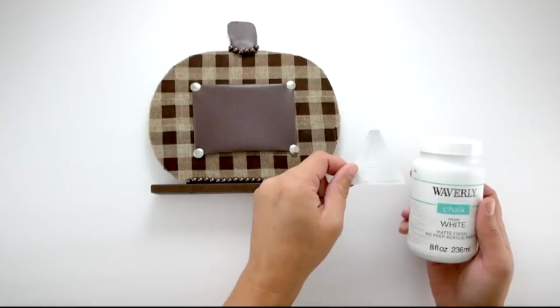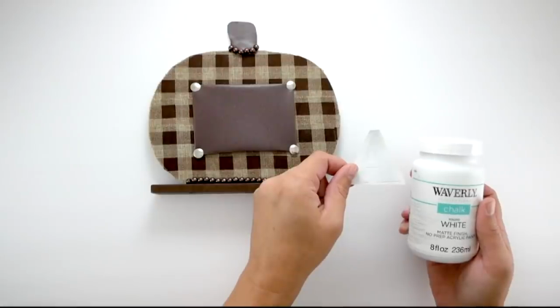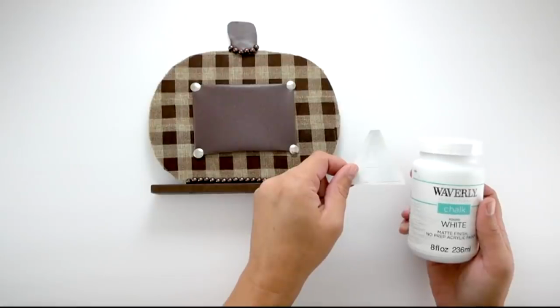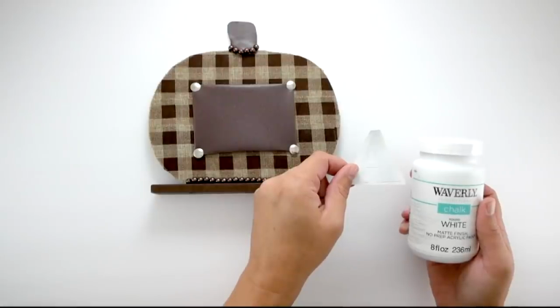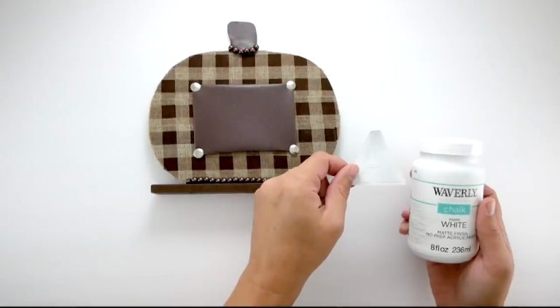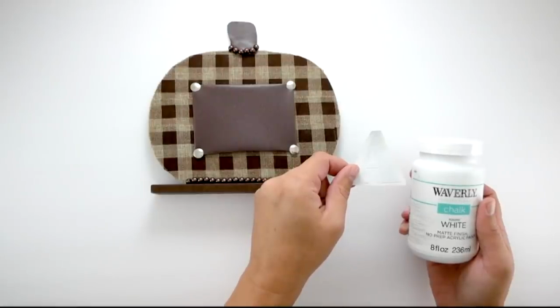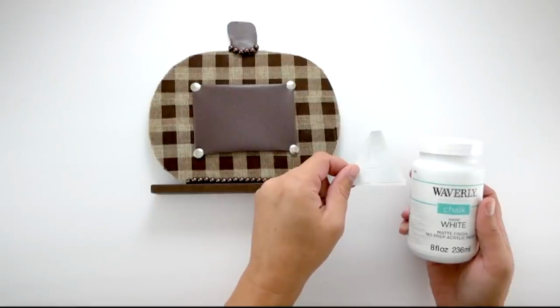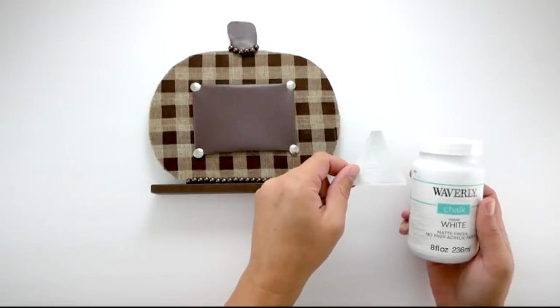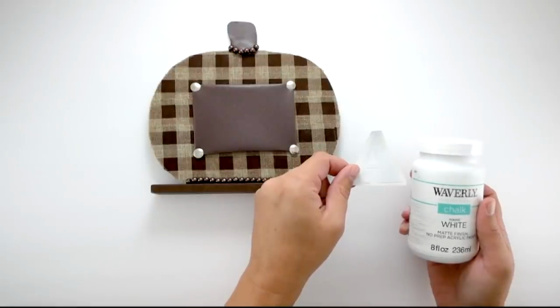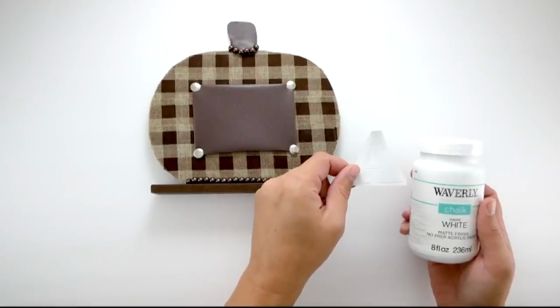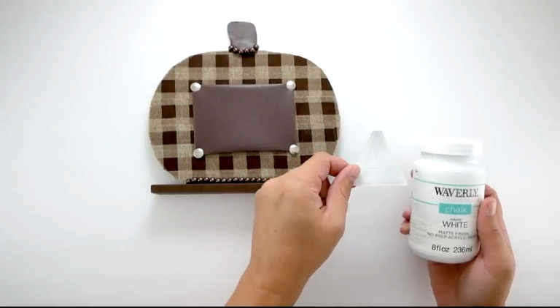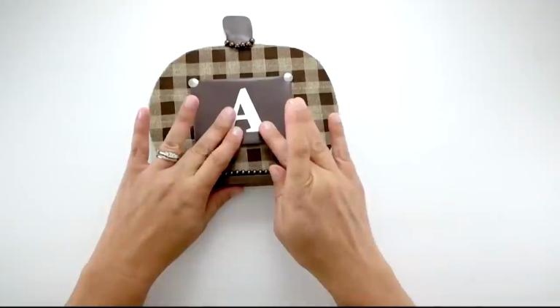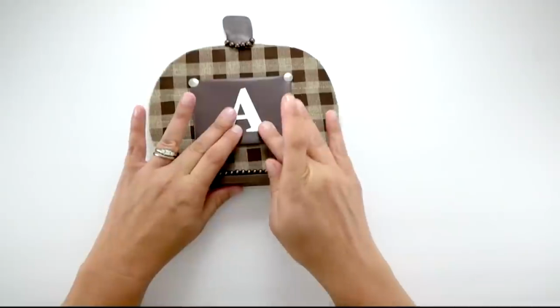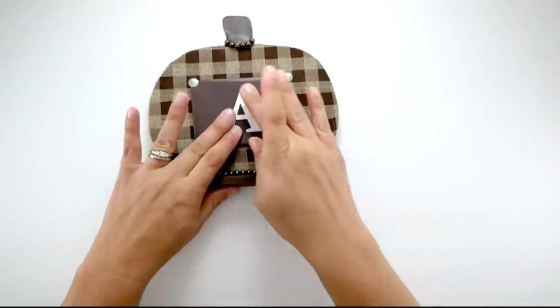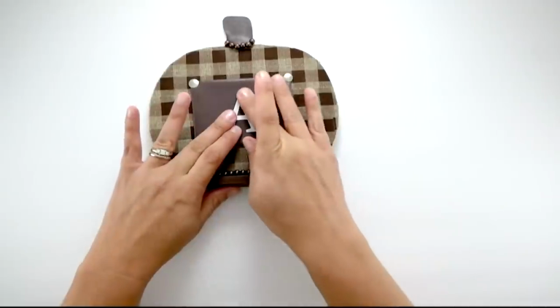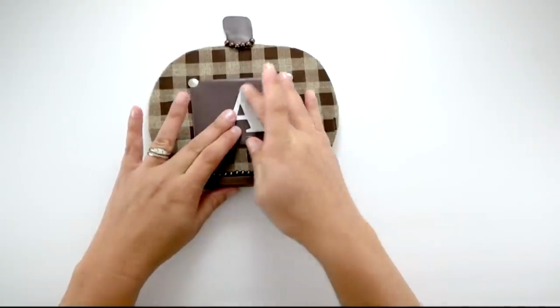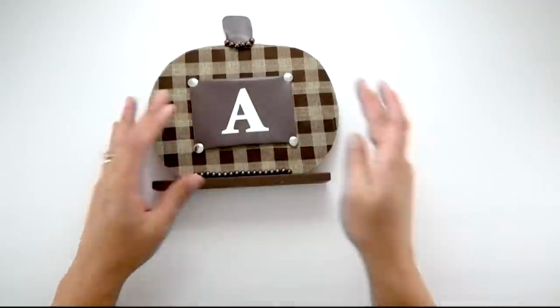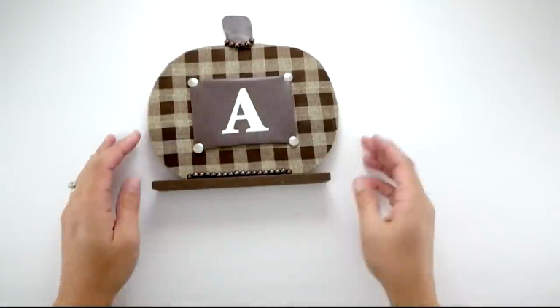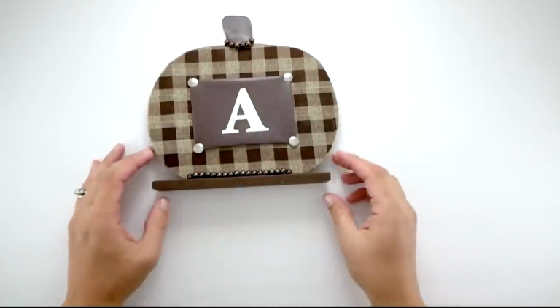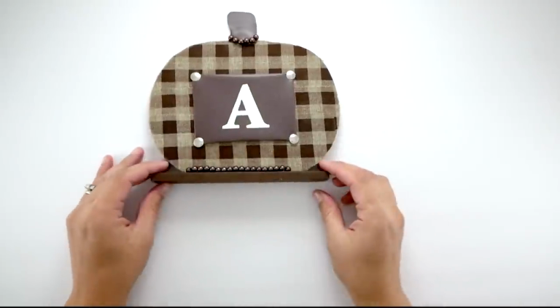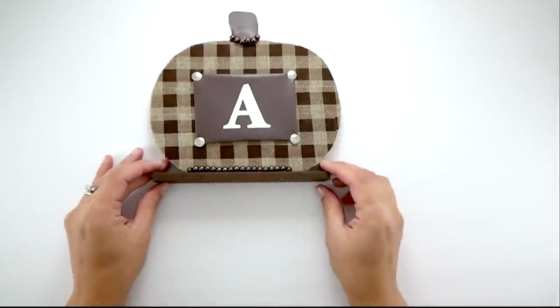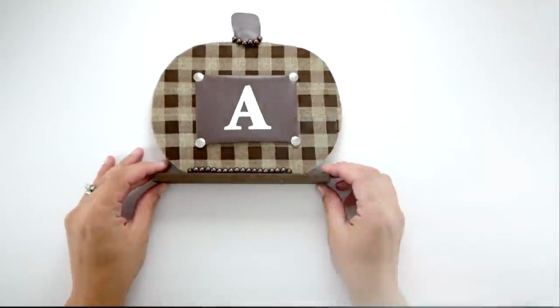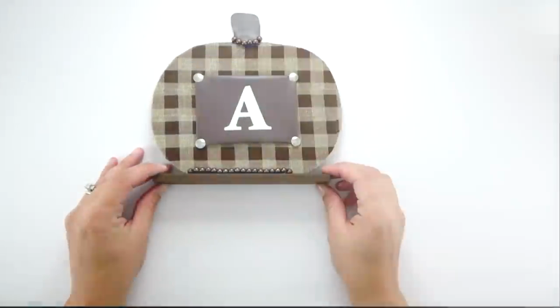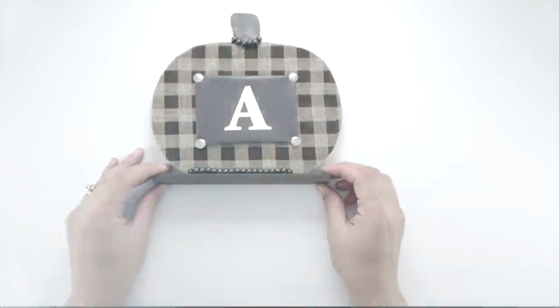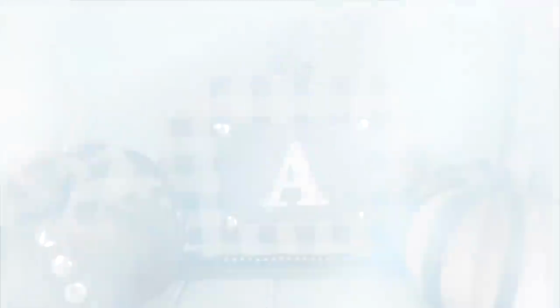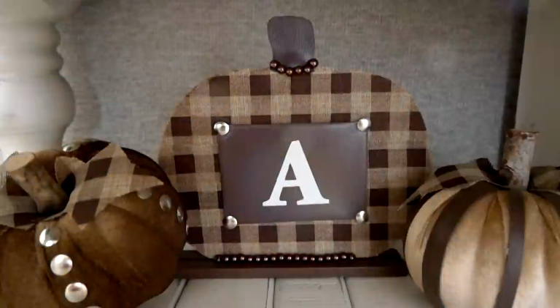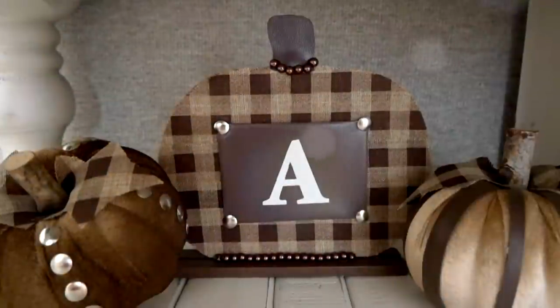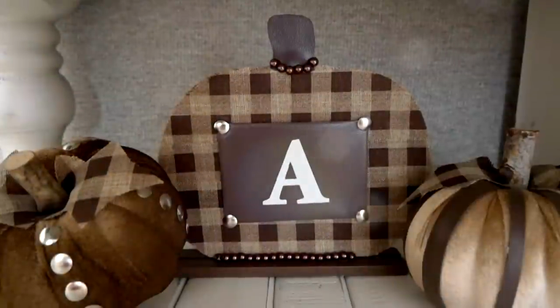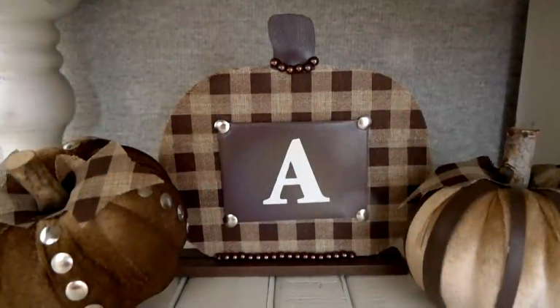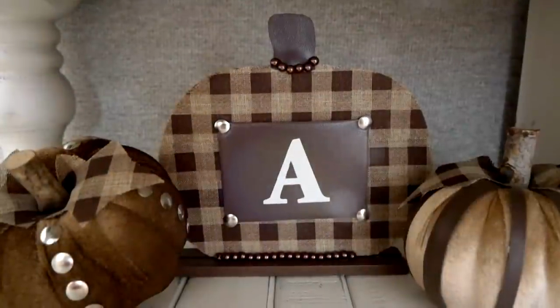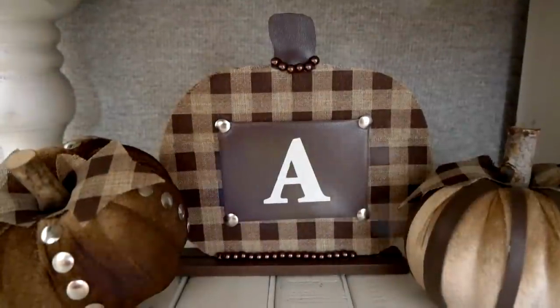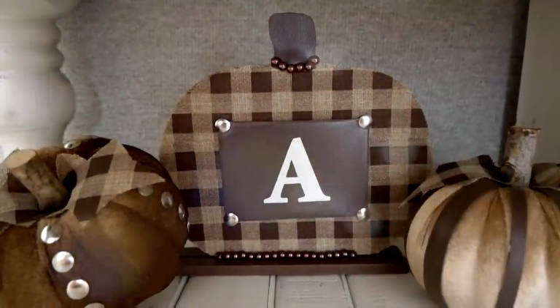Then I had this letter sticker from the Dollar Tree — it was black, so I used white chalk paint and added it to the center.